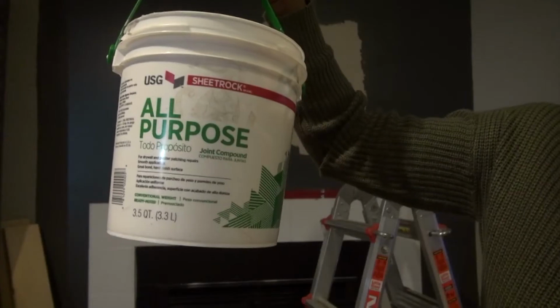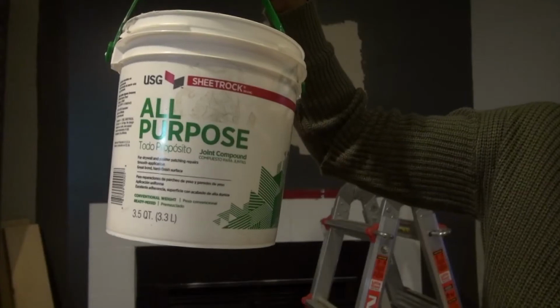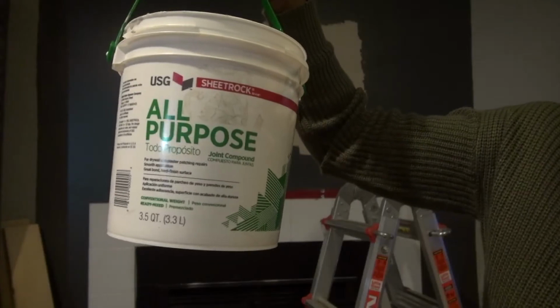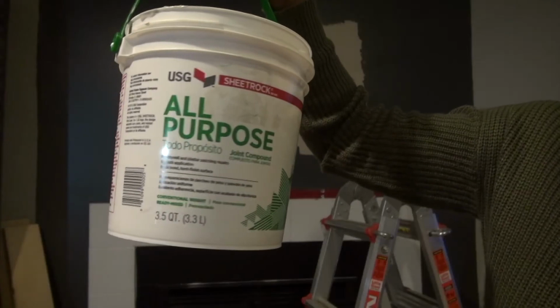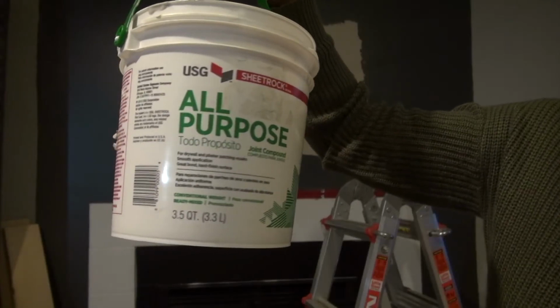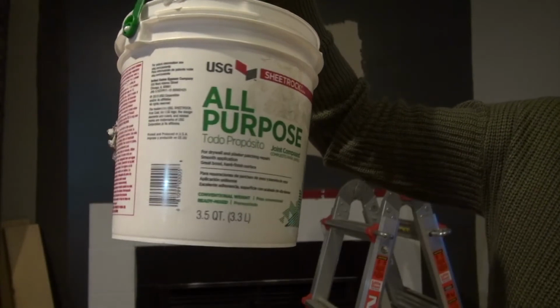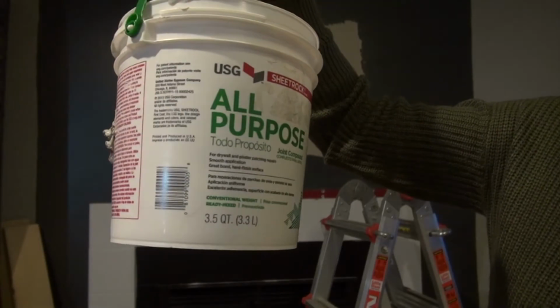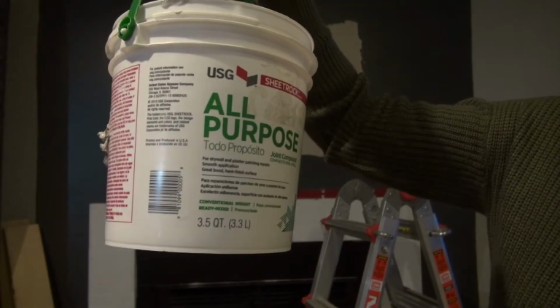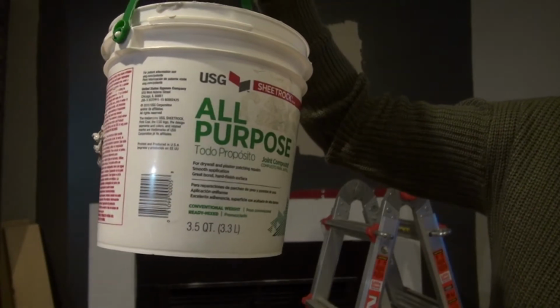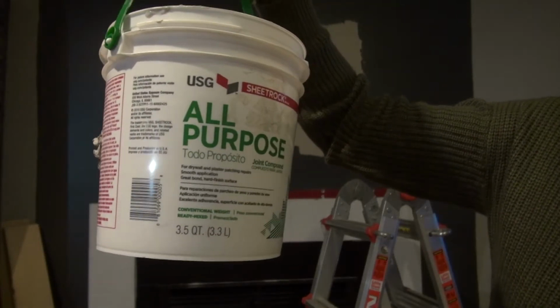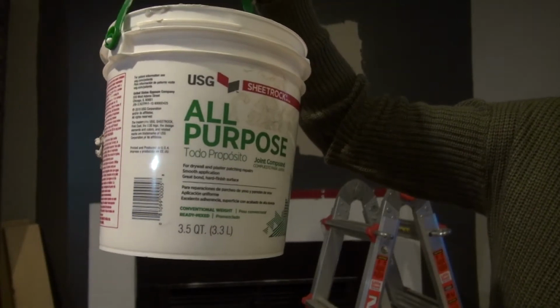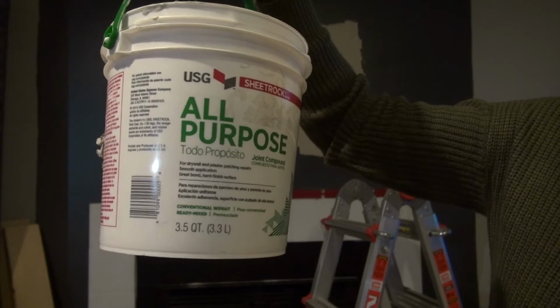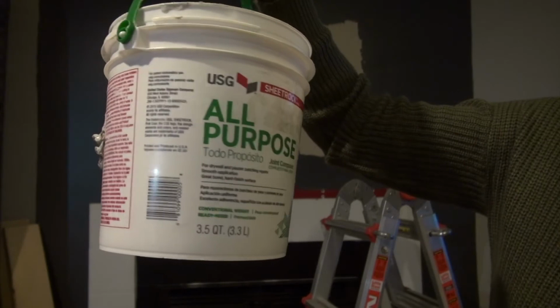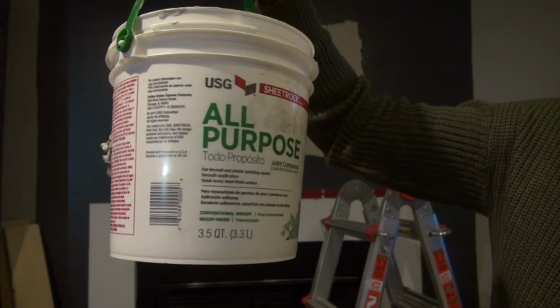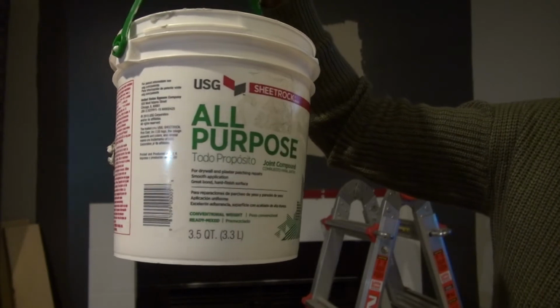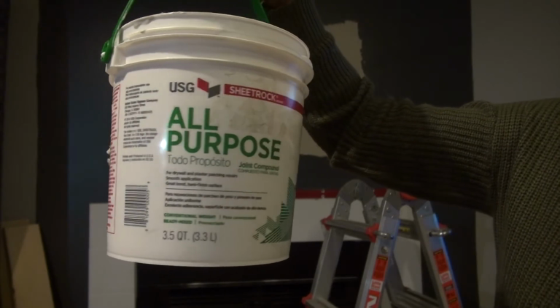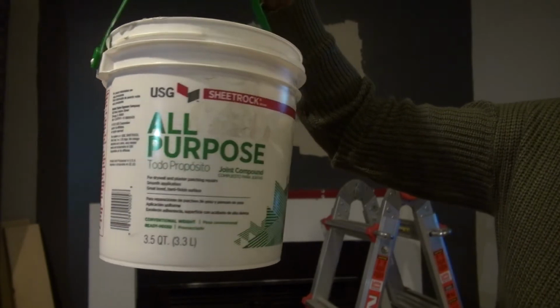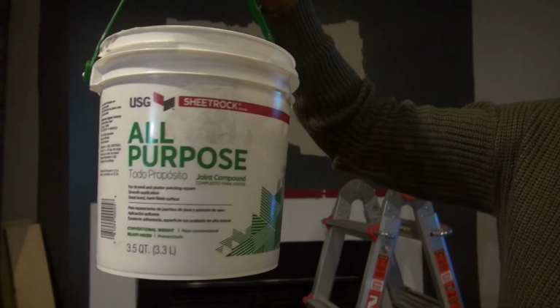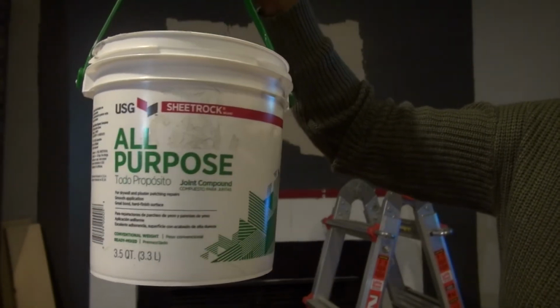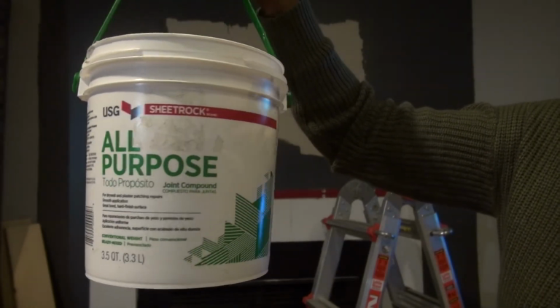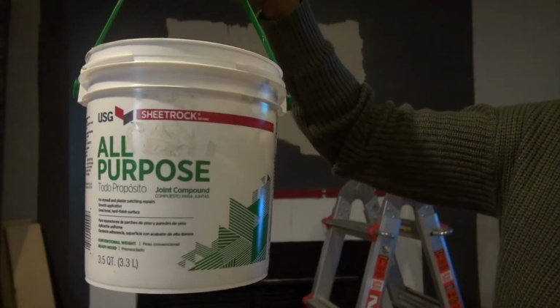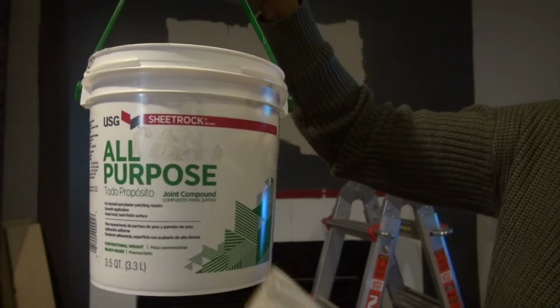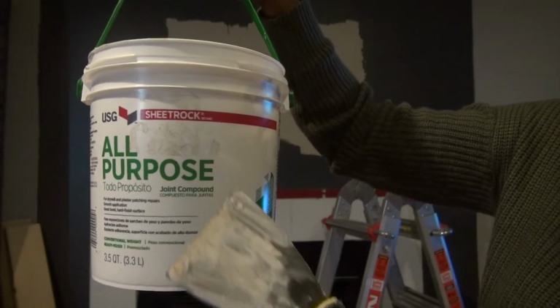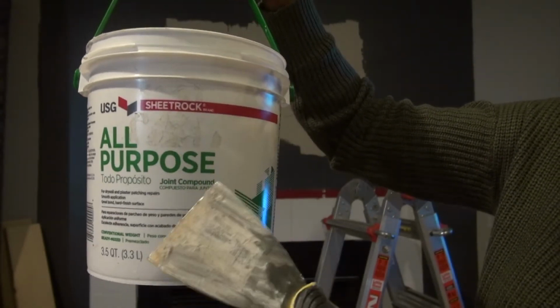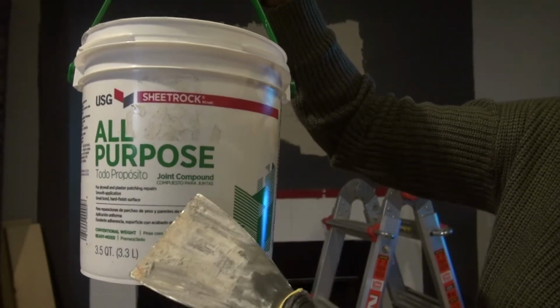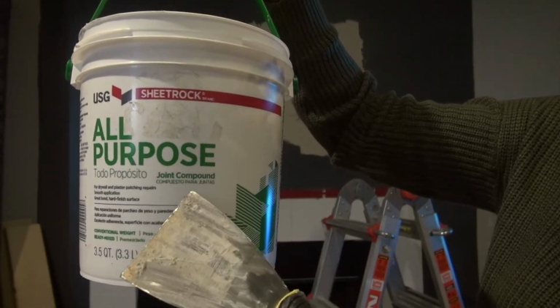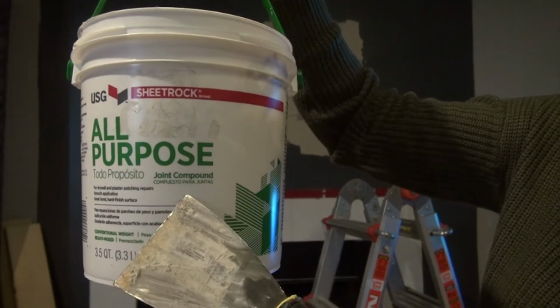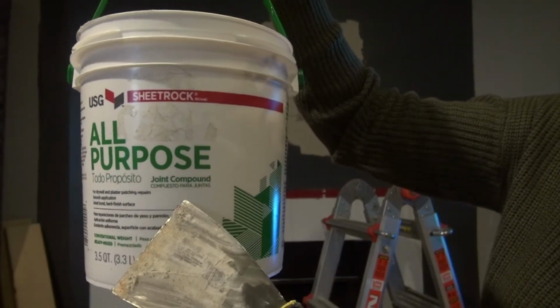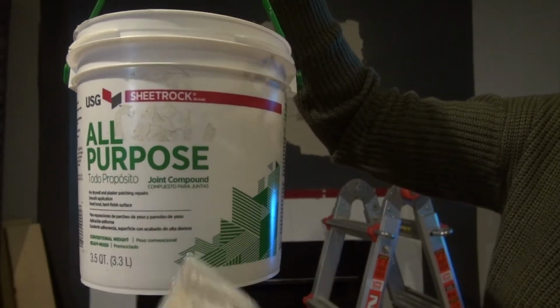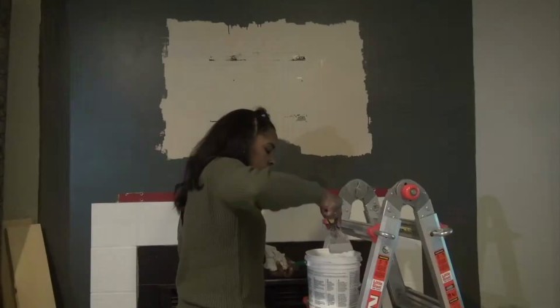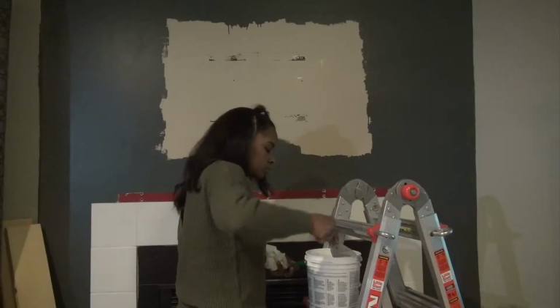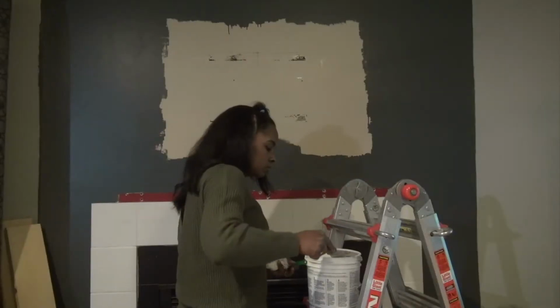Now it's time to go in and patch the wall. I'm just showing you here that I used the all-purpose joint compound for that.